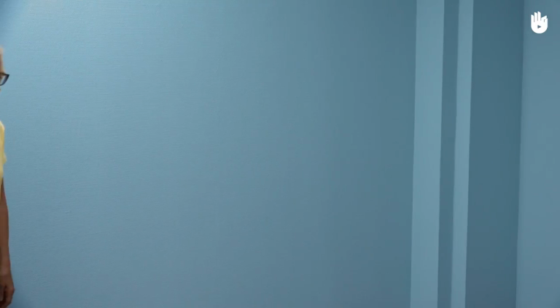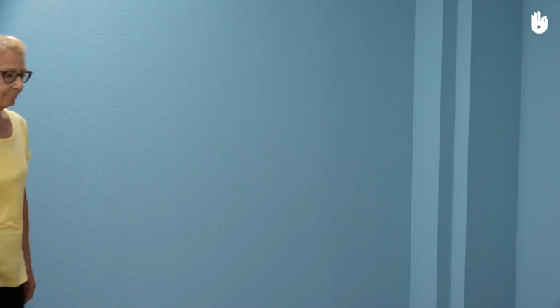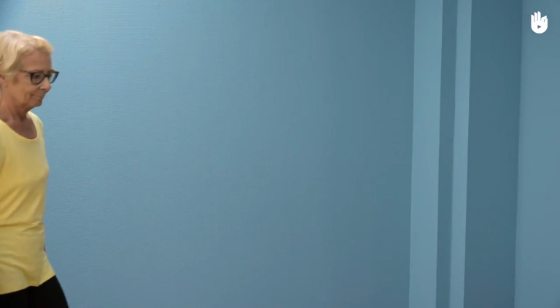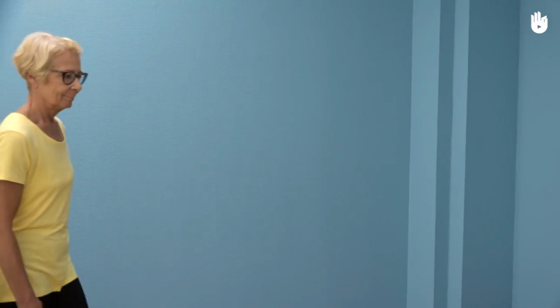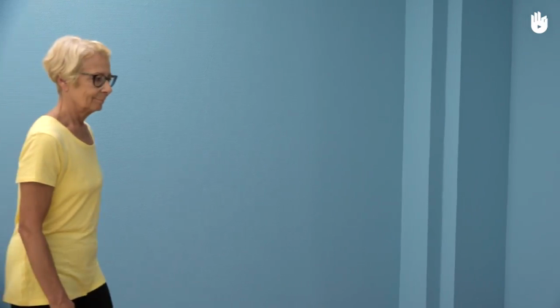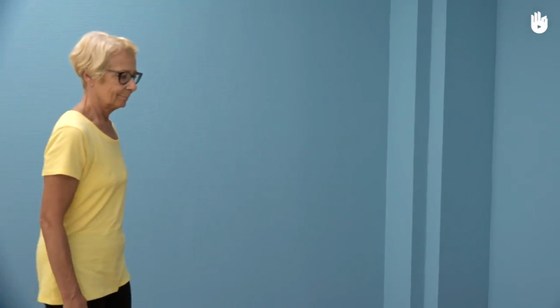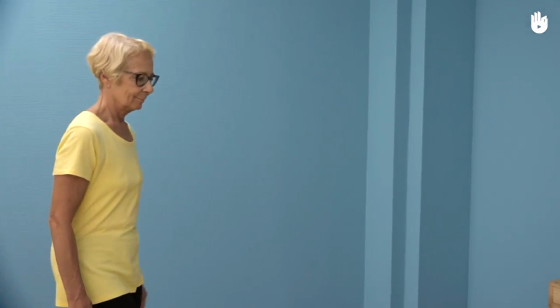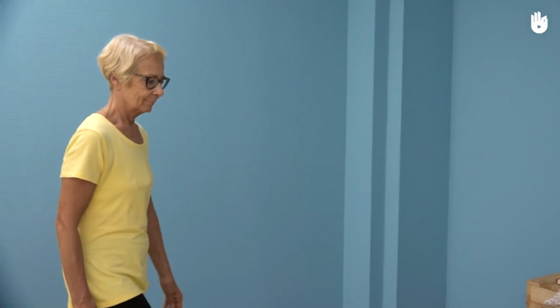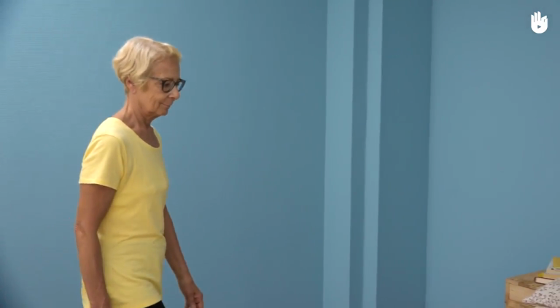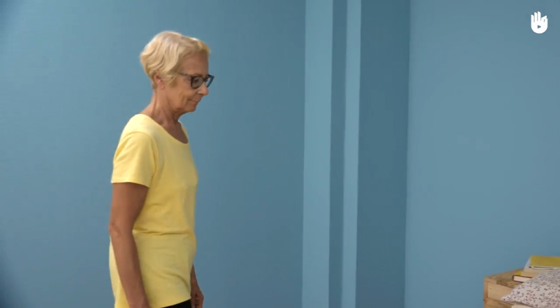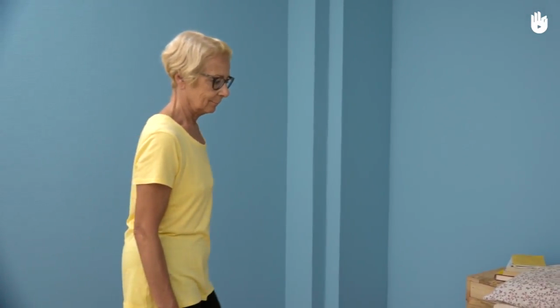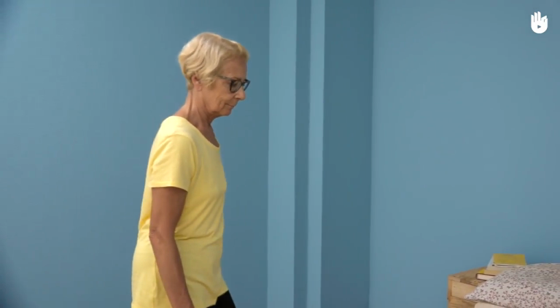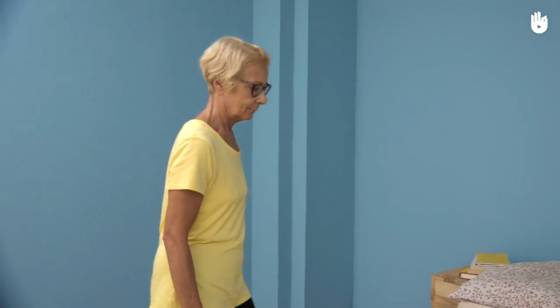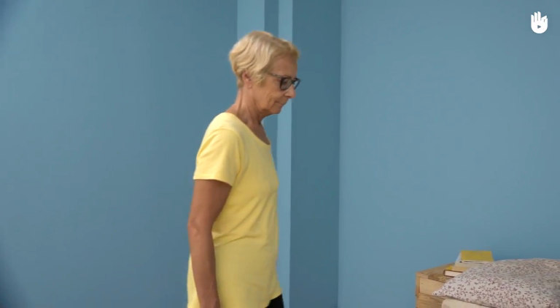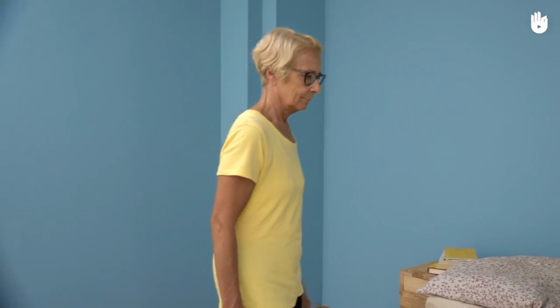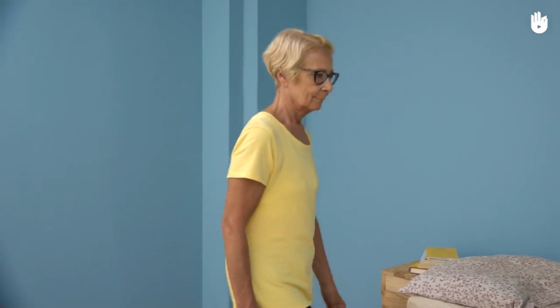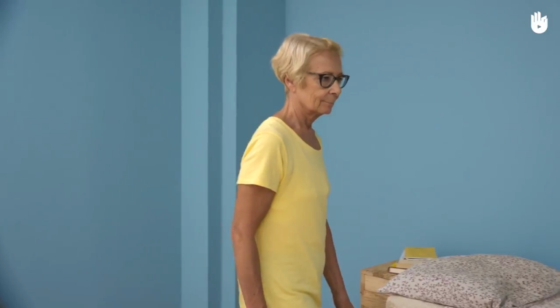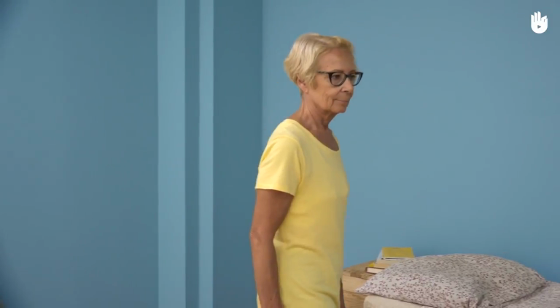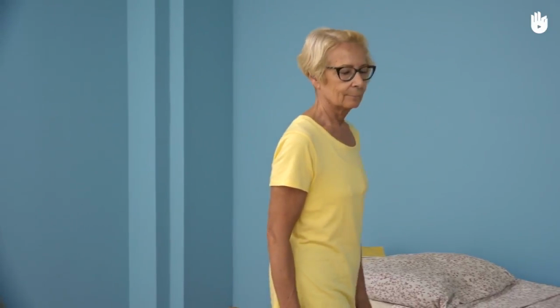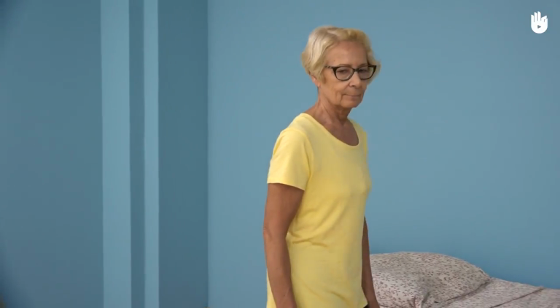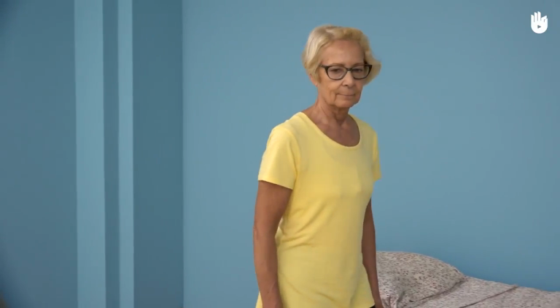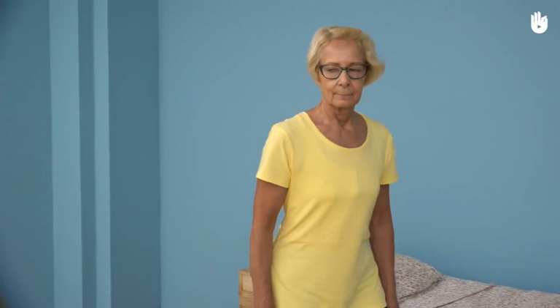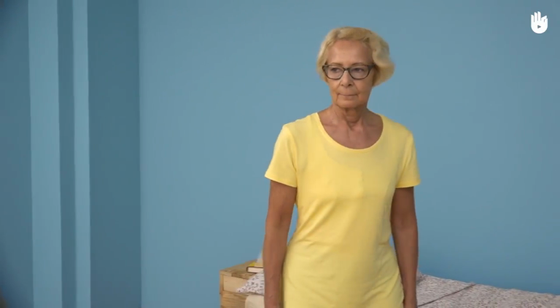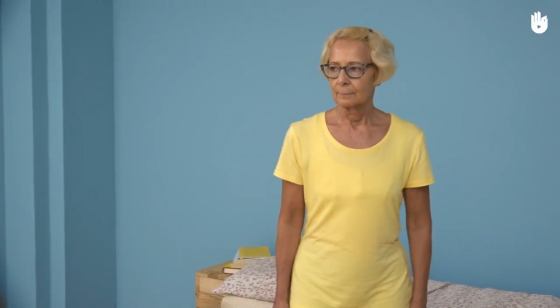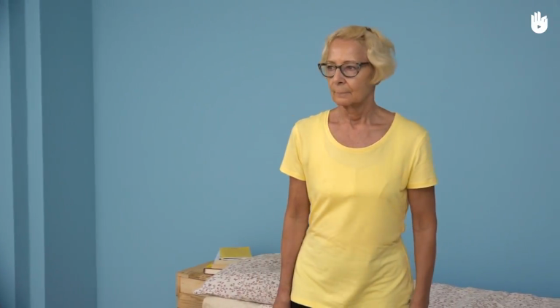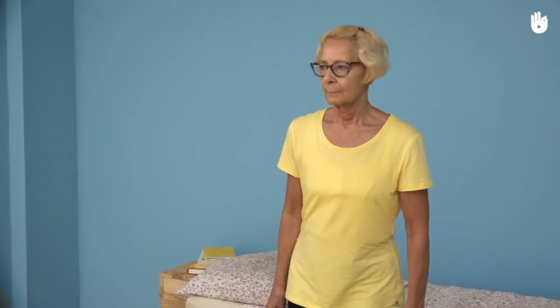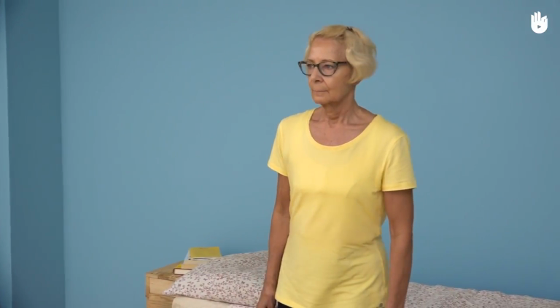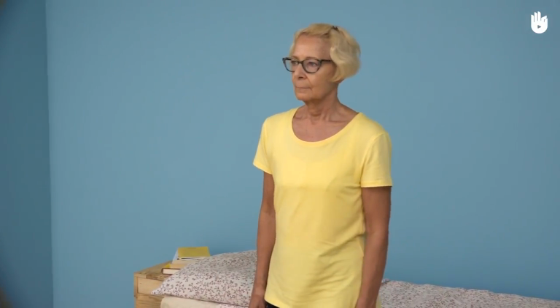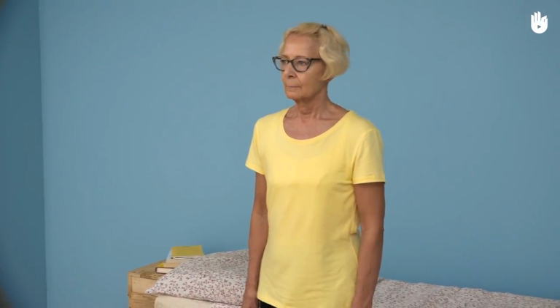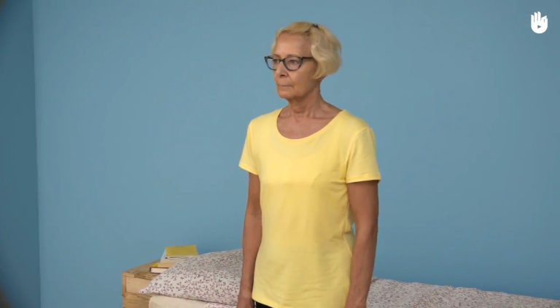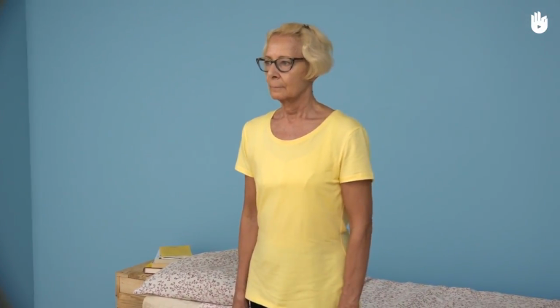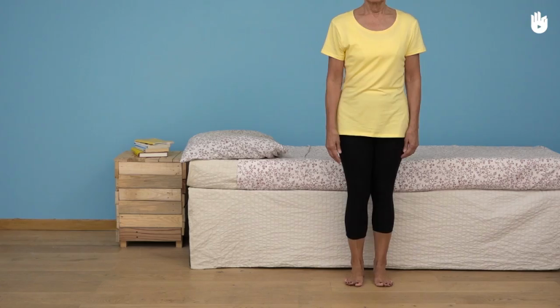In this video you'll learn how to lie down in bed on your own whilst protecting your back and avoiding all risk of falling.